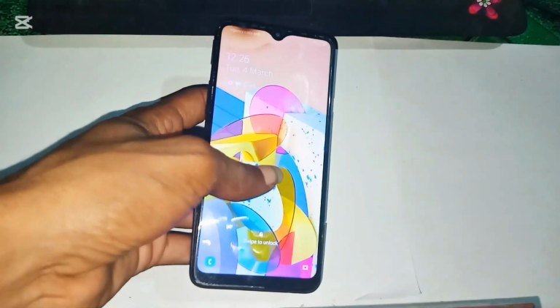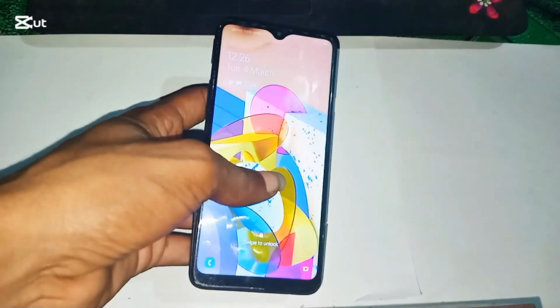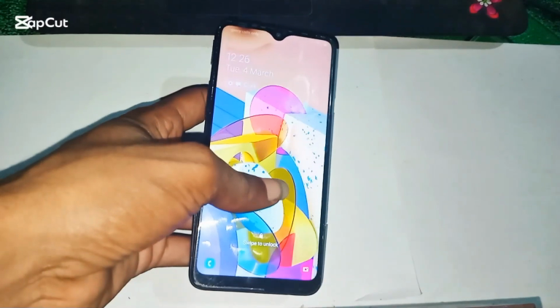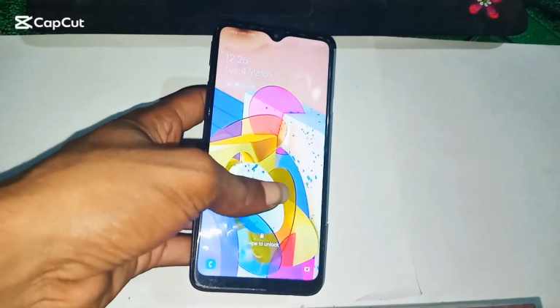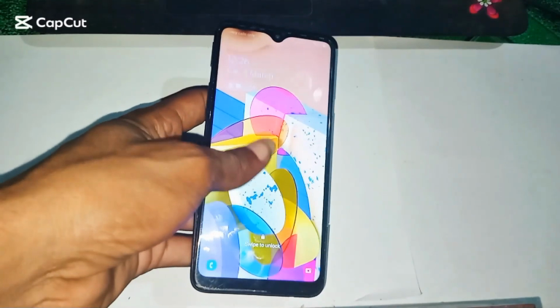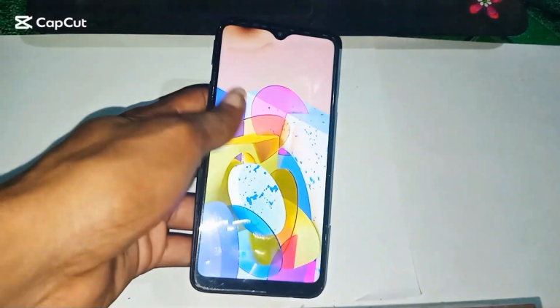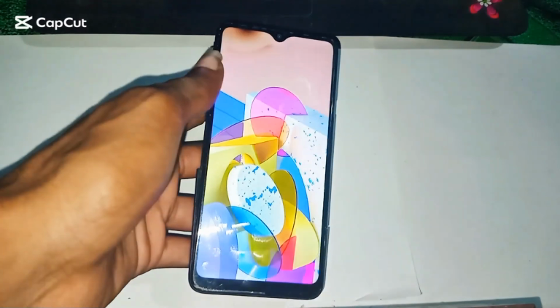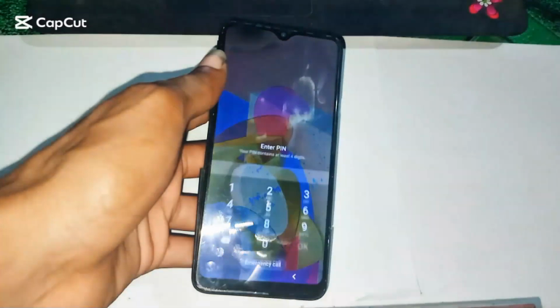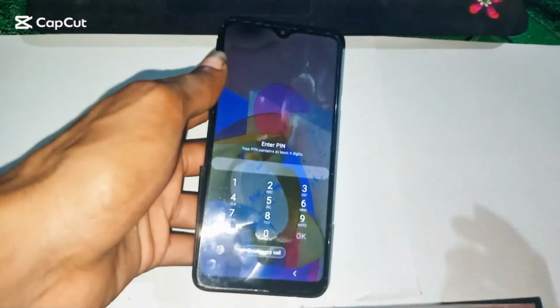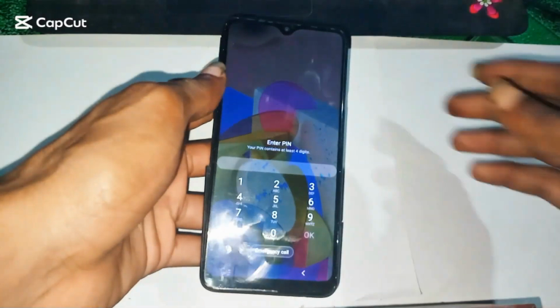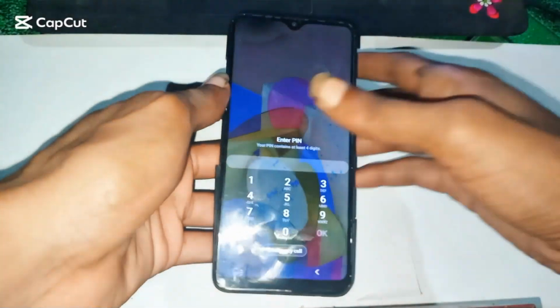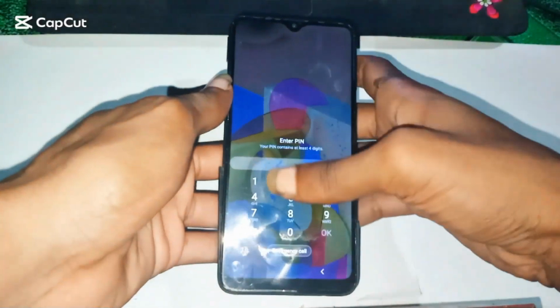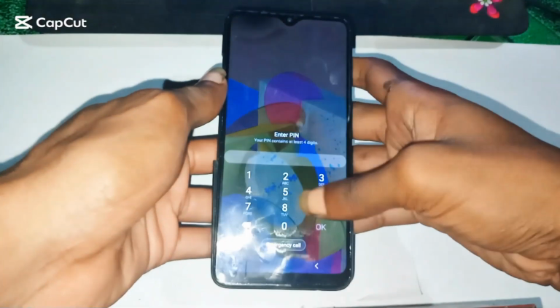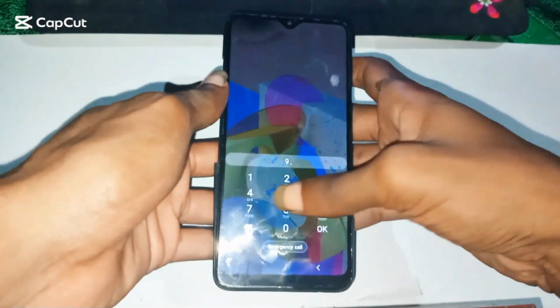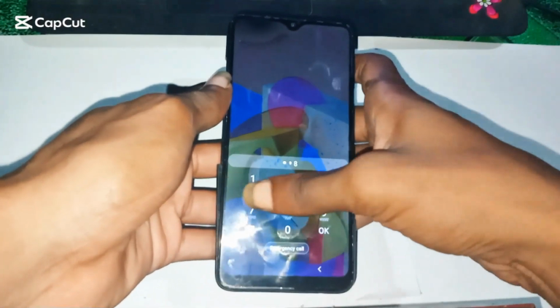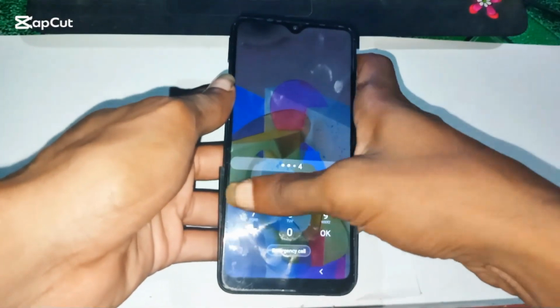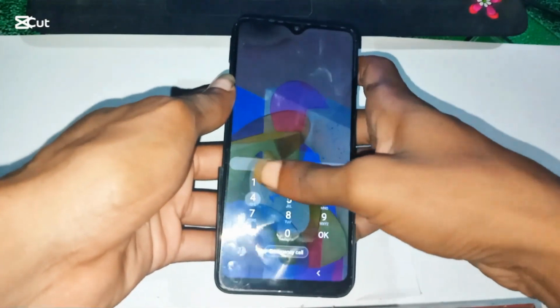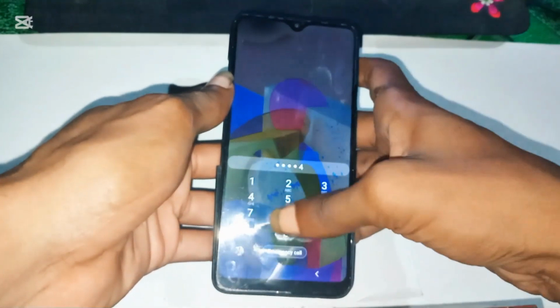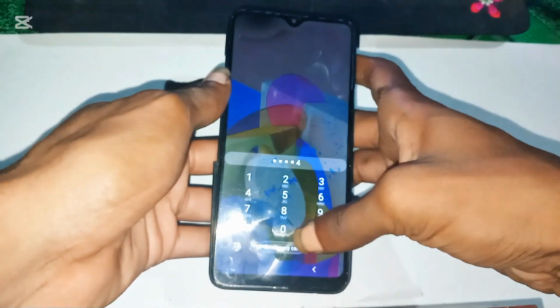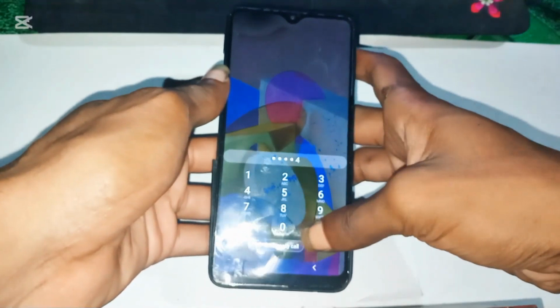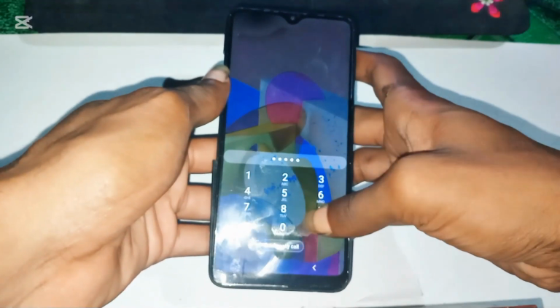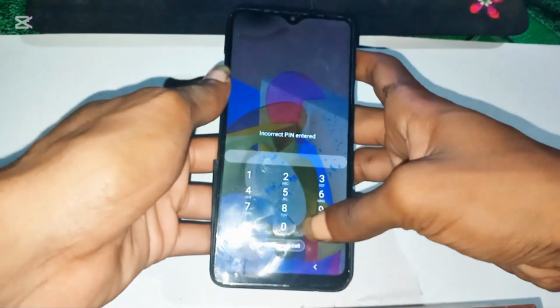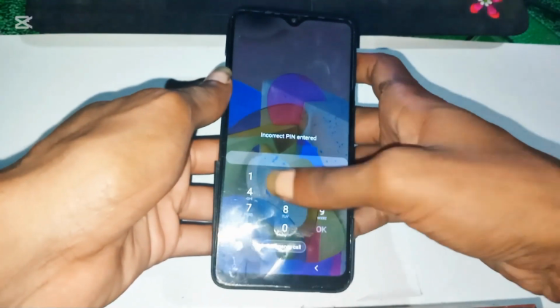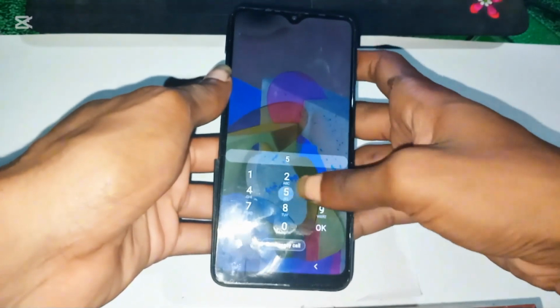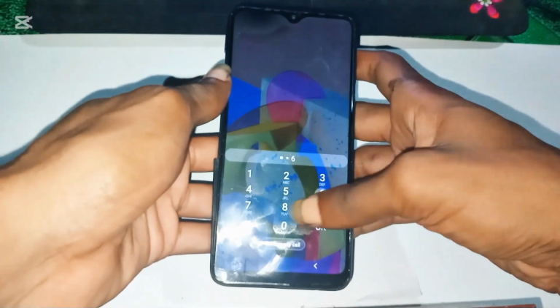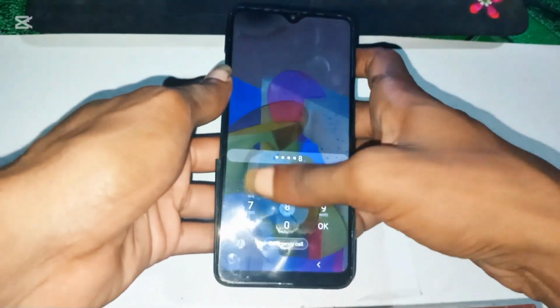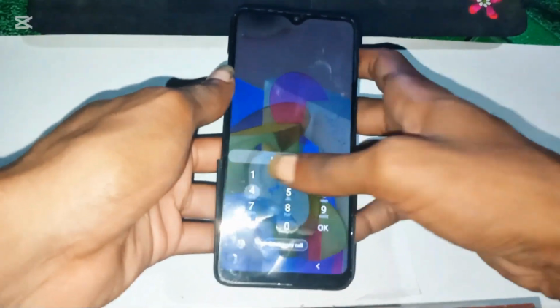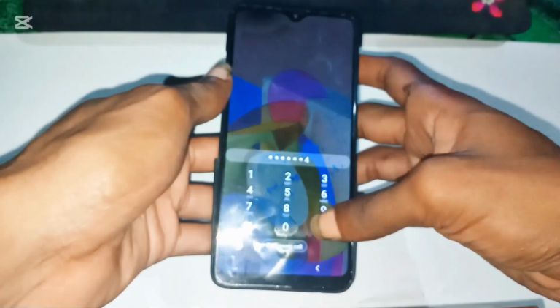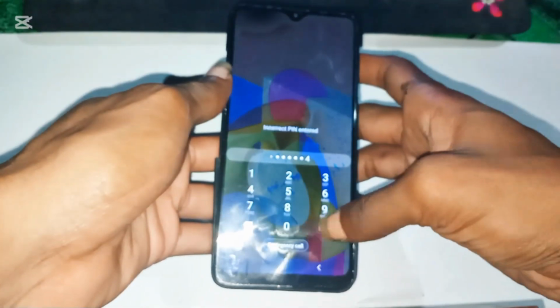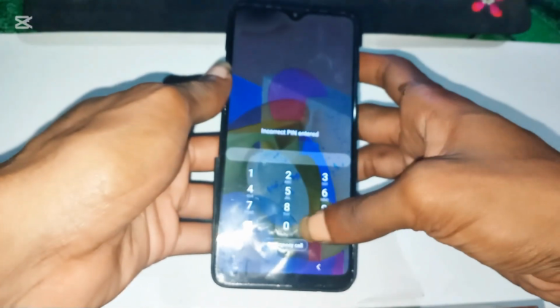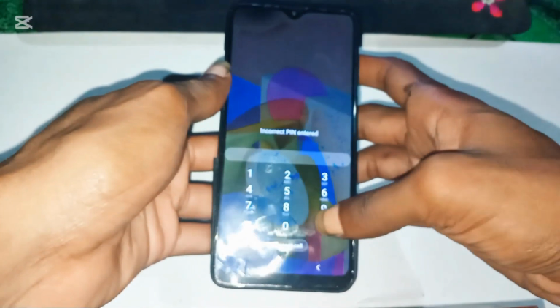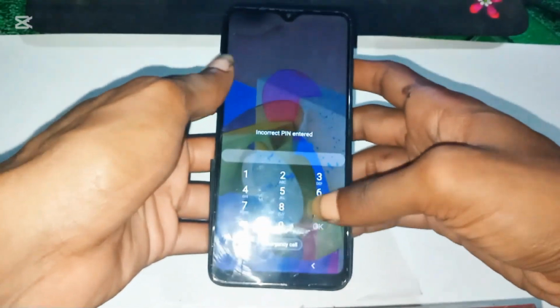In today's video, I'll show you how to unlock FRP on a Samsung A20s in just a few minutes.